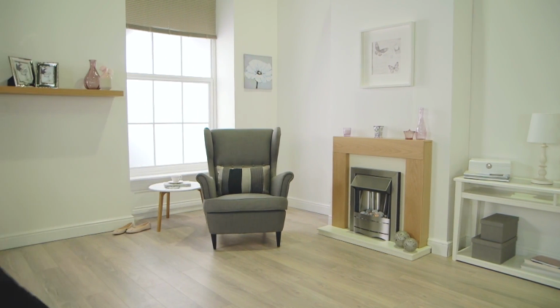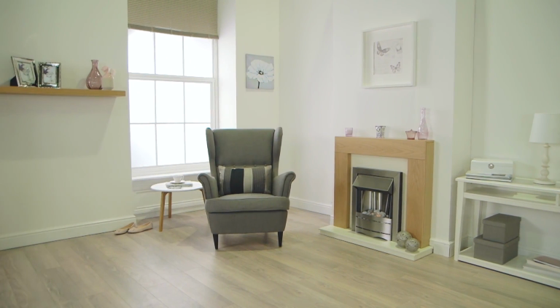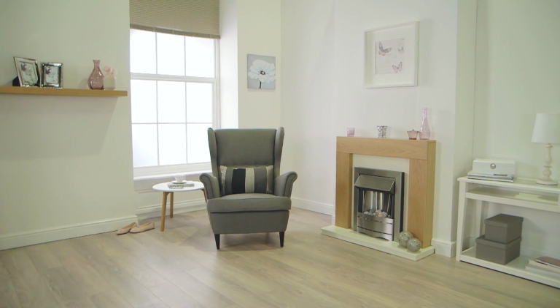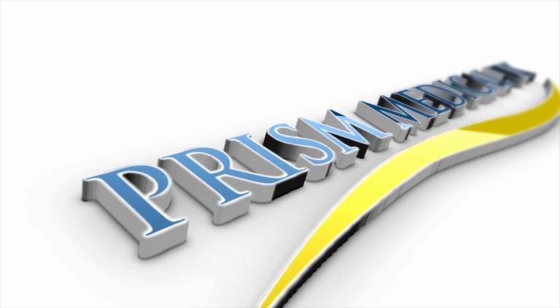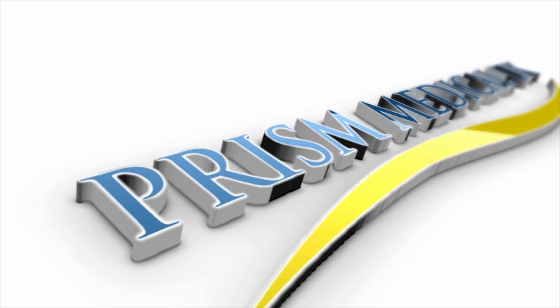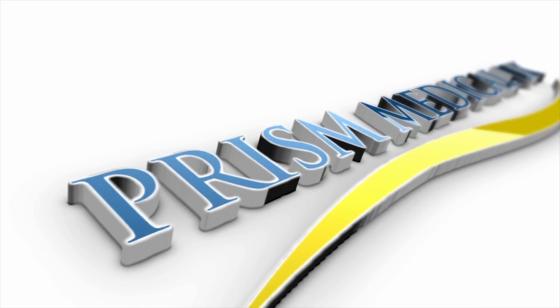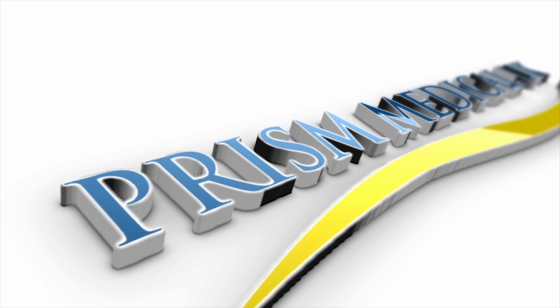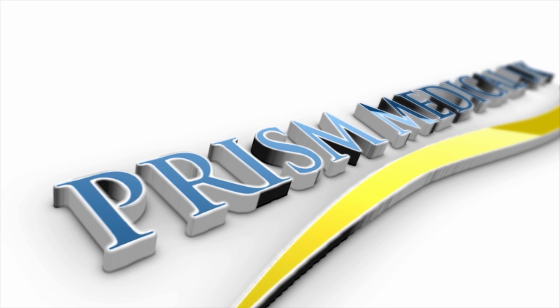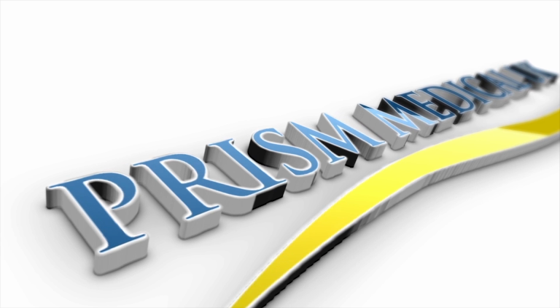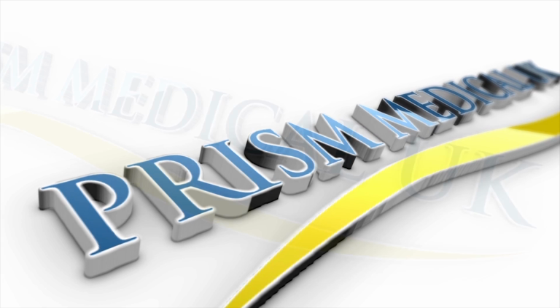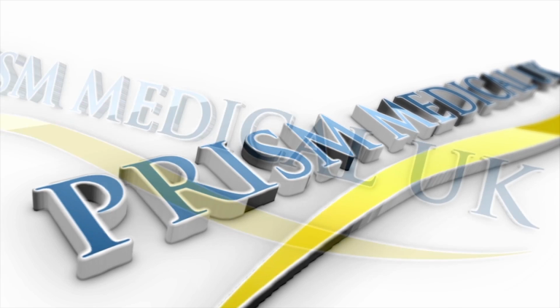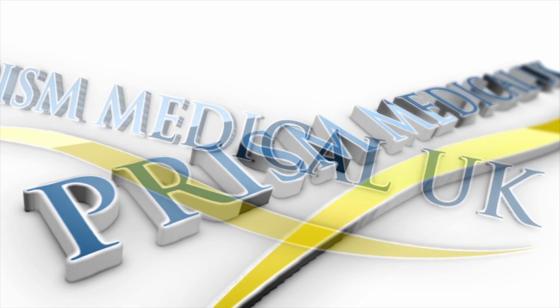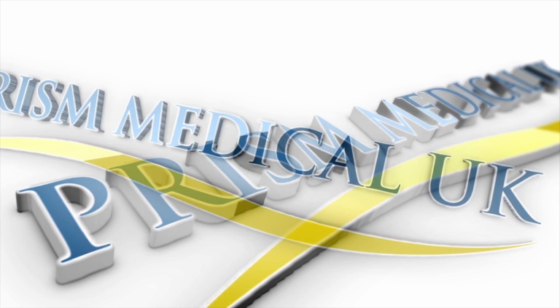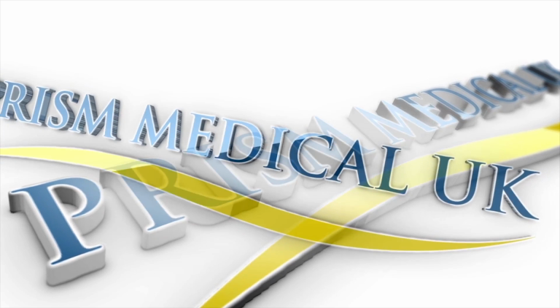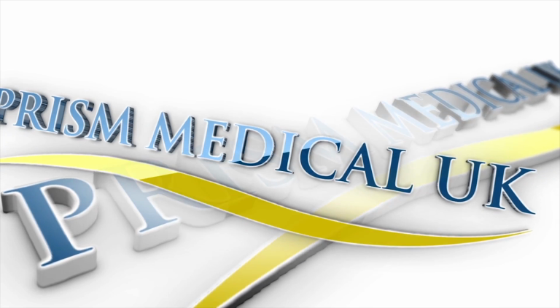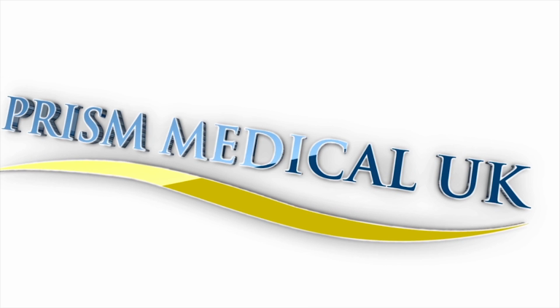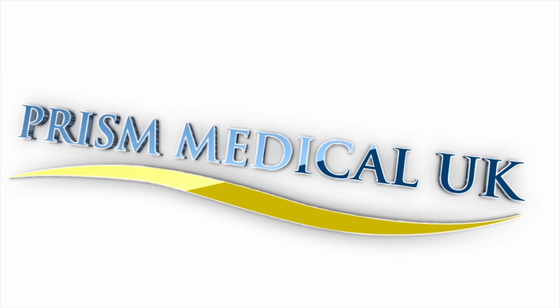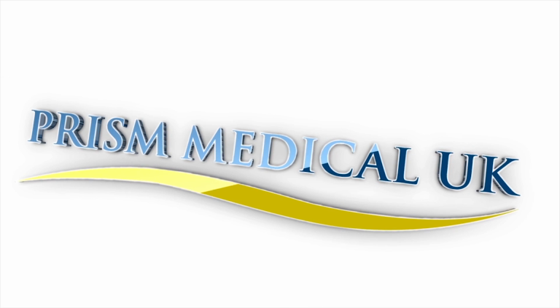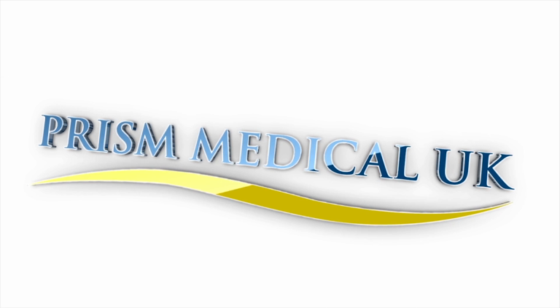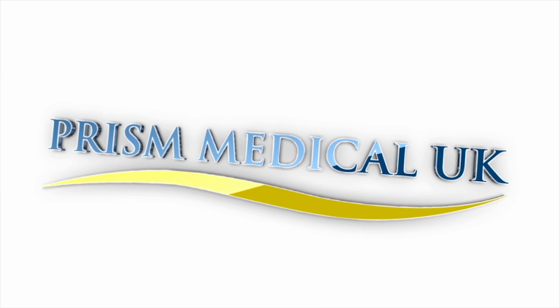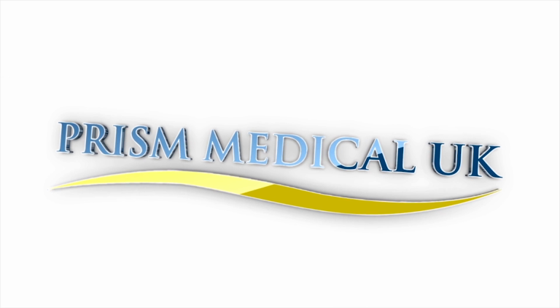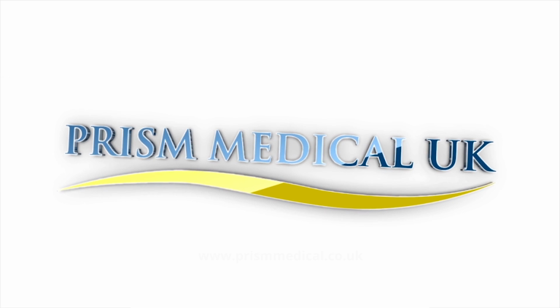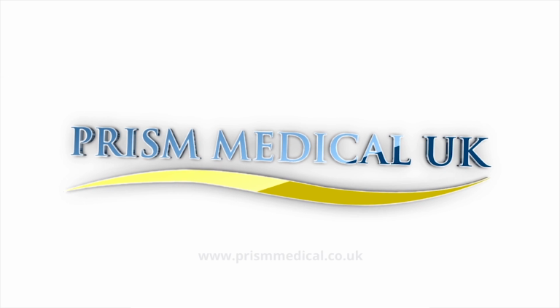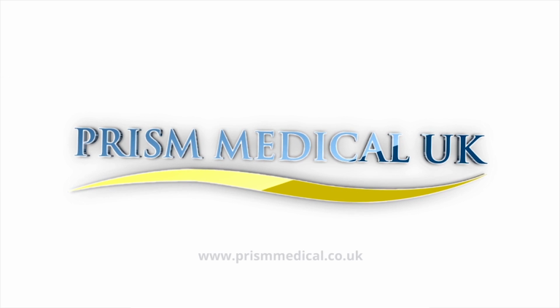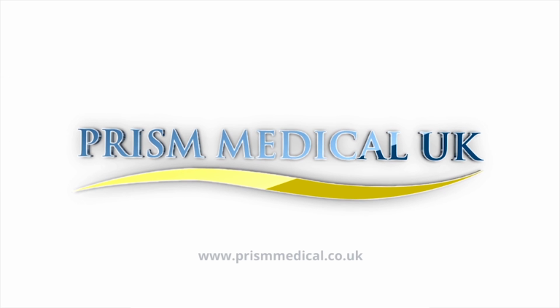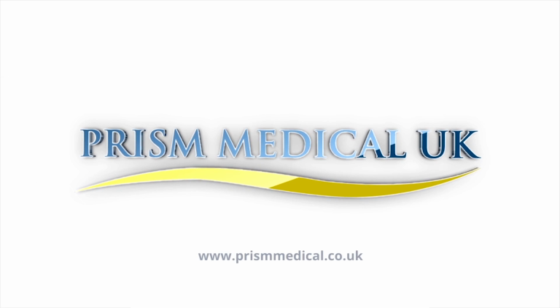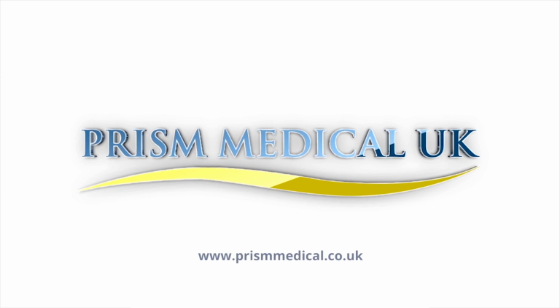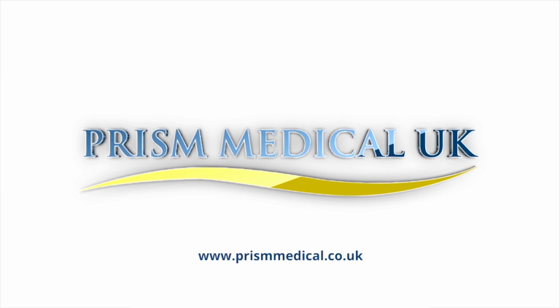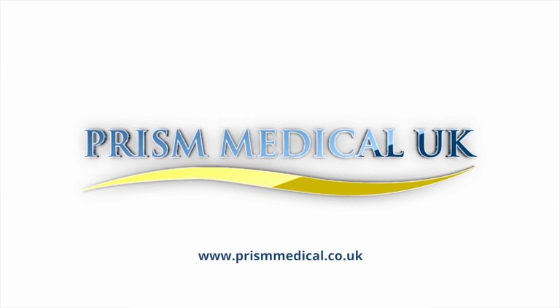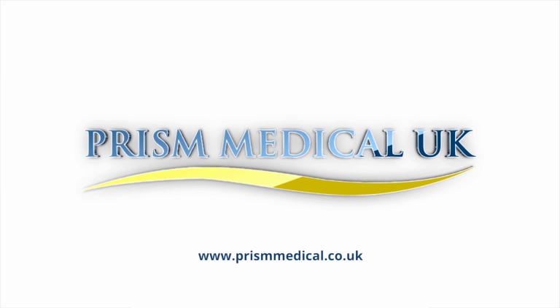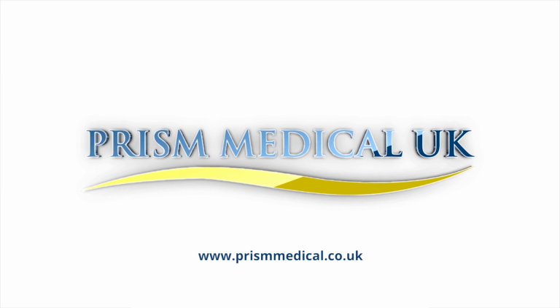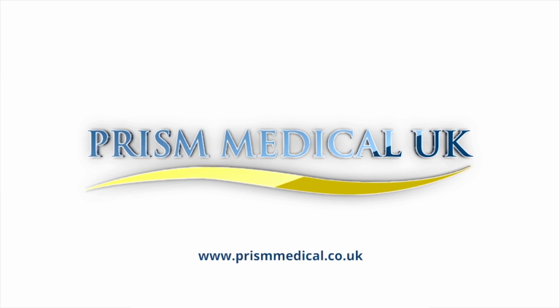For more information on these or any other products, please visit prismmedical.co.uk.